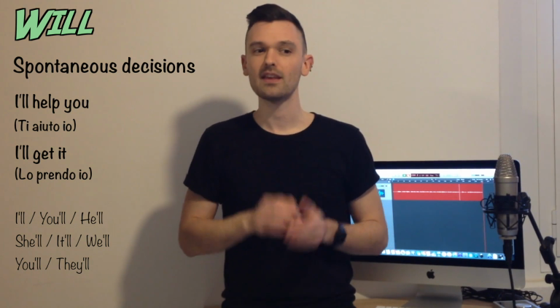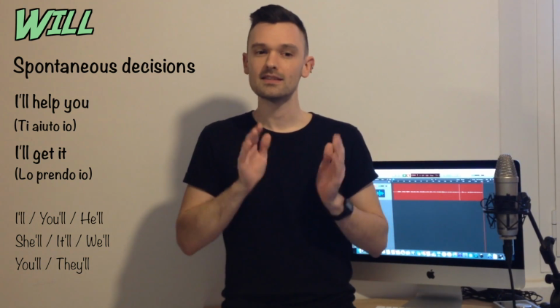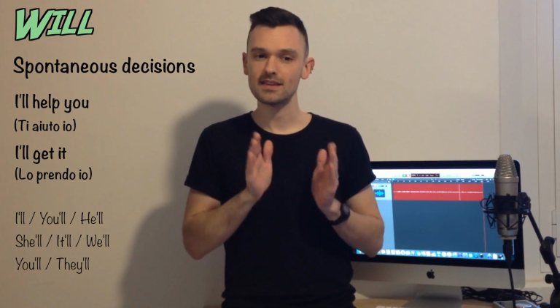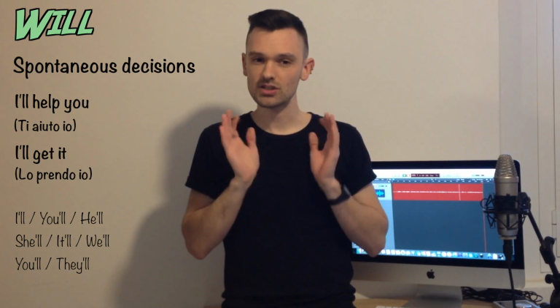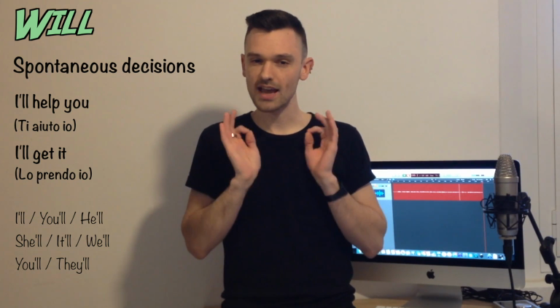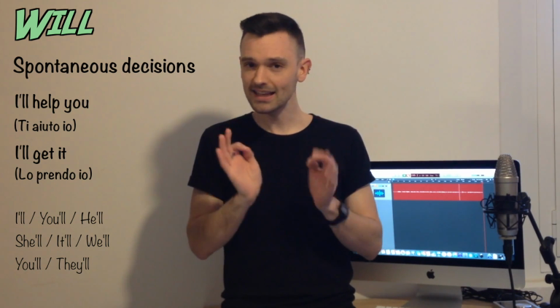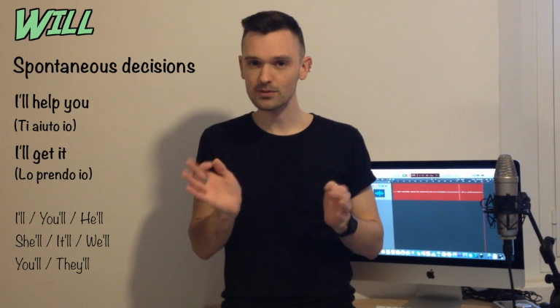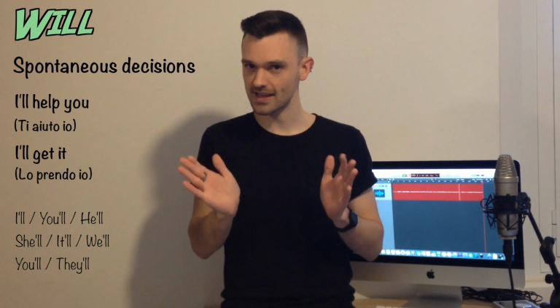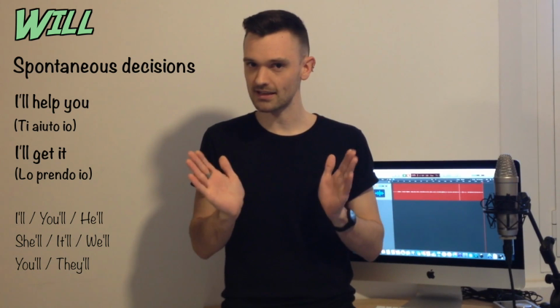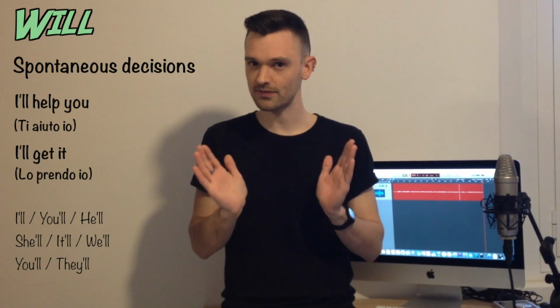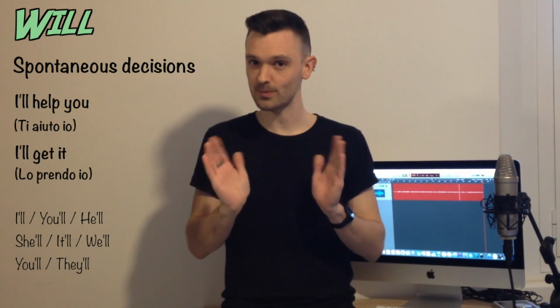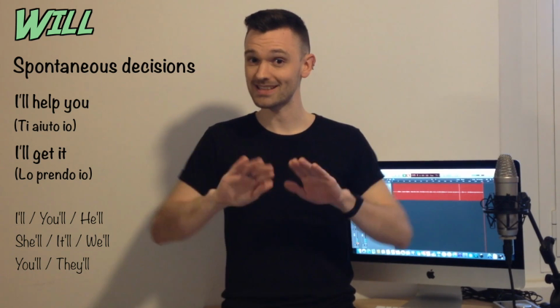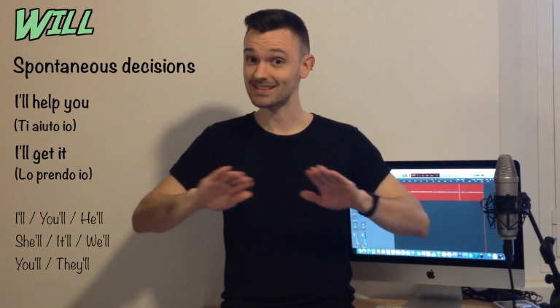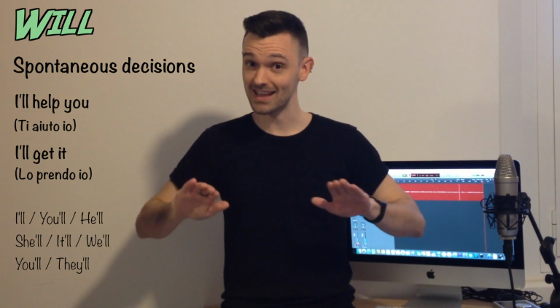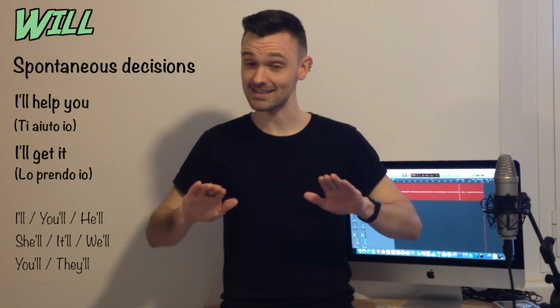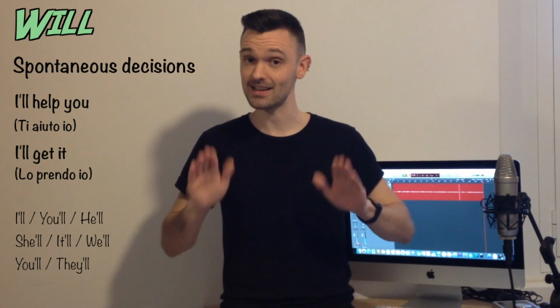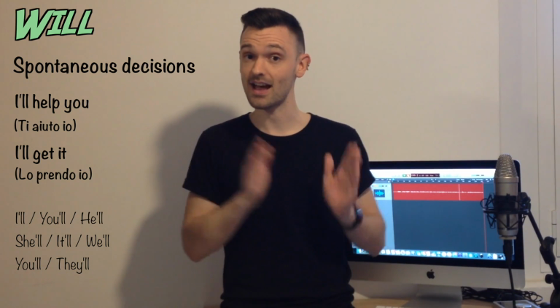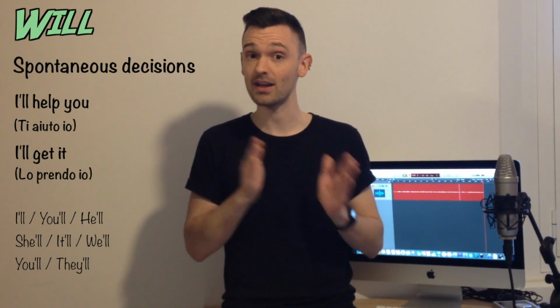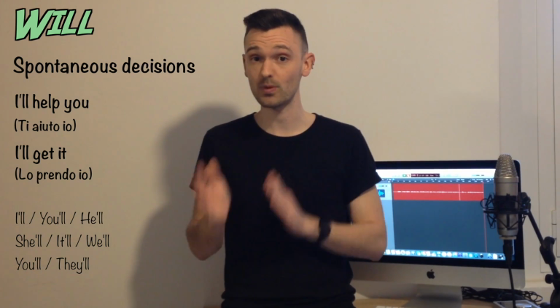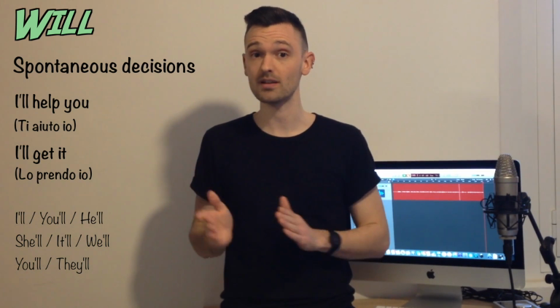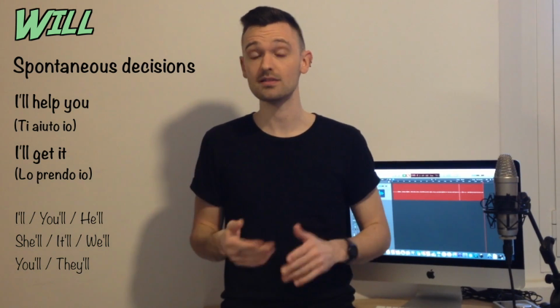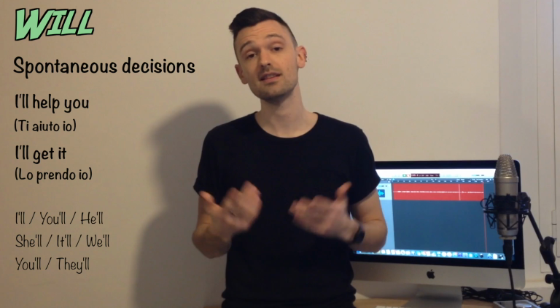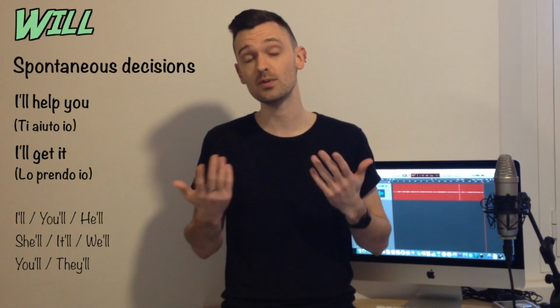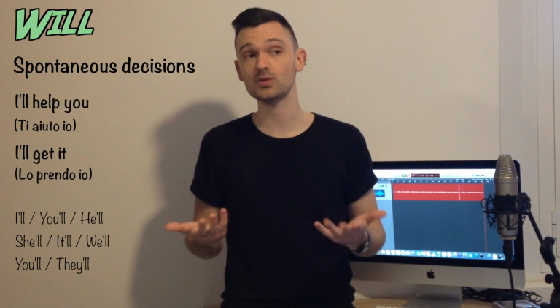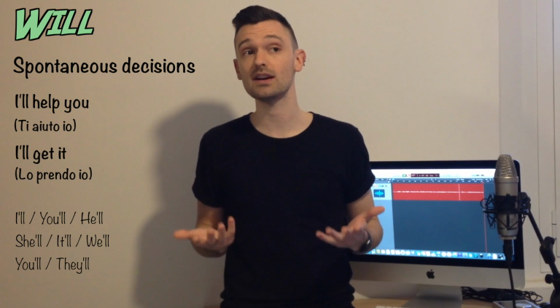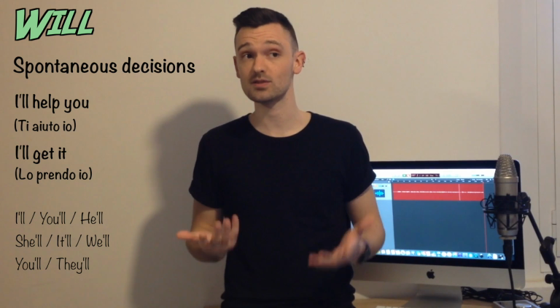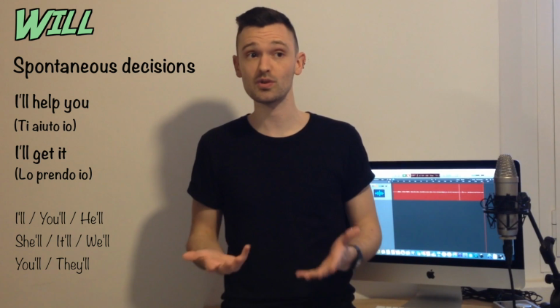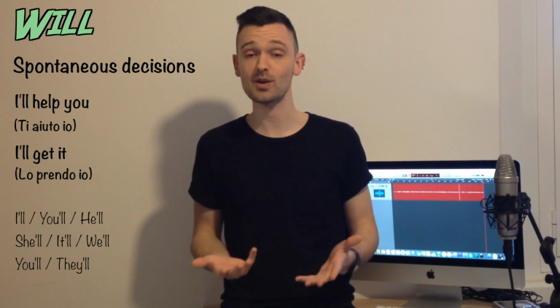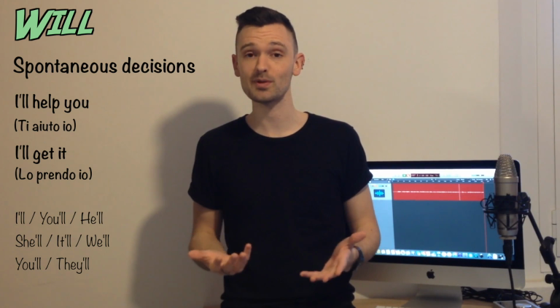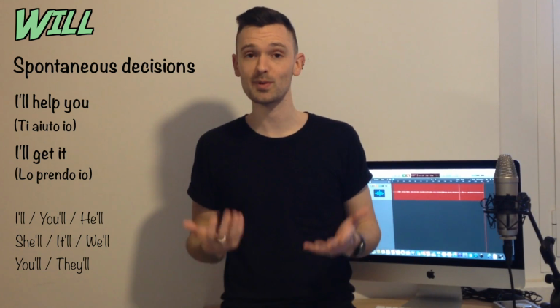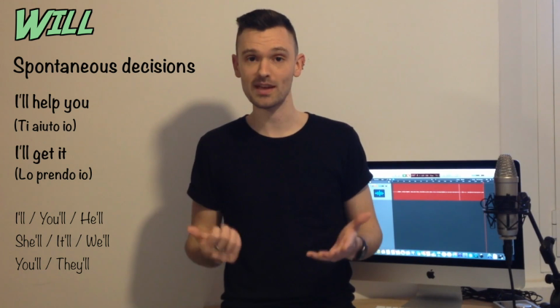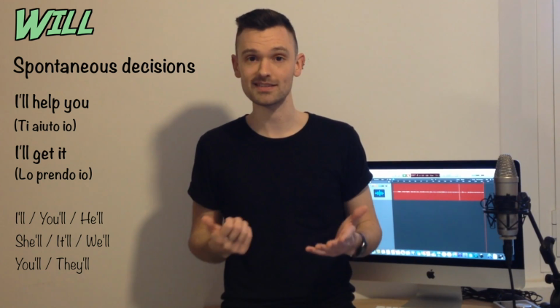If you choose to use the extended form — 'I will' — in this case it sounds like a promise.